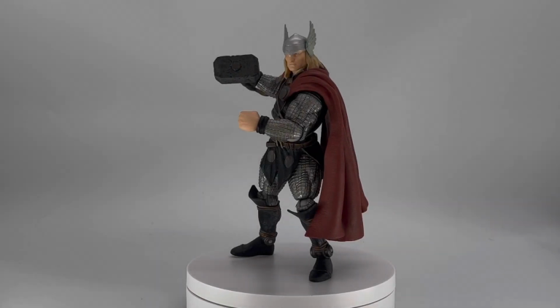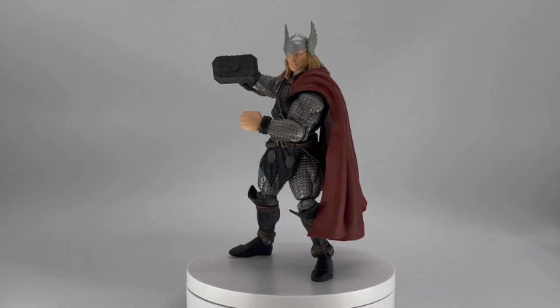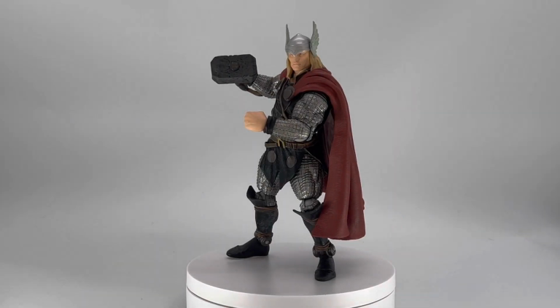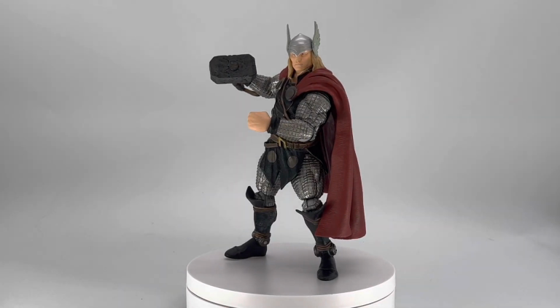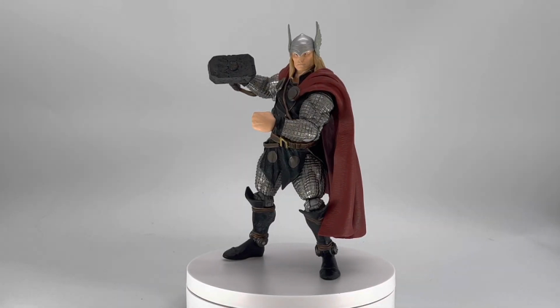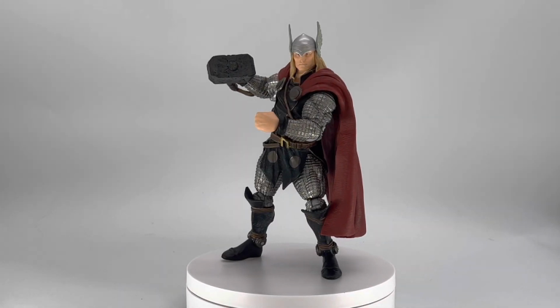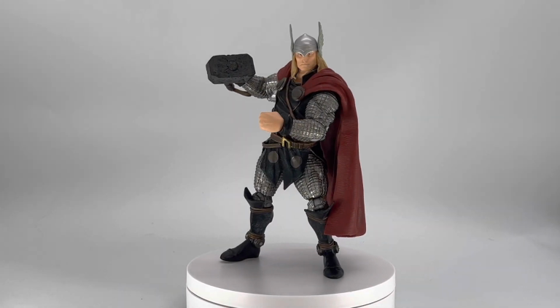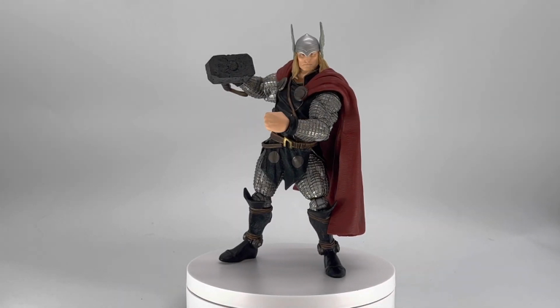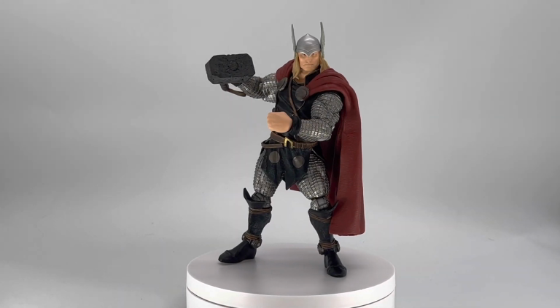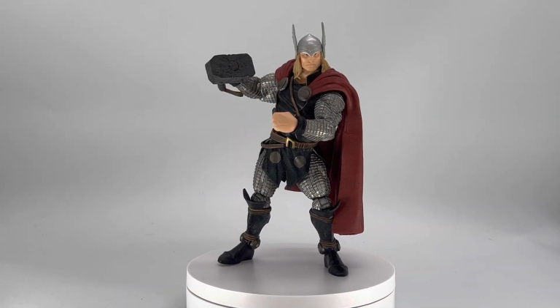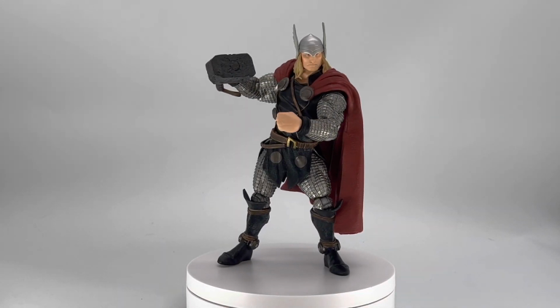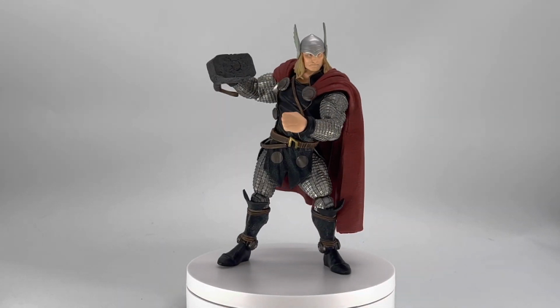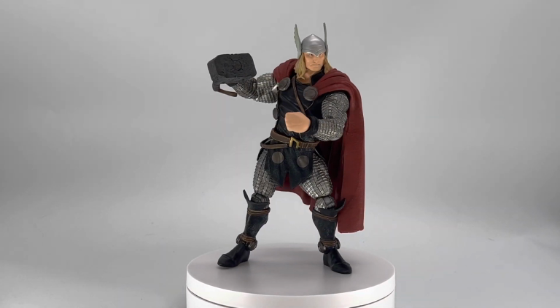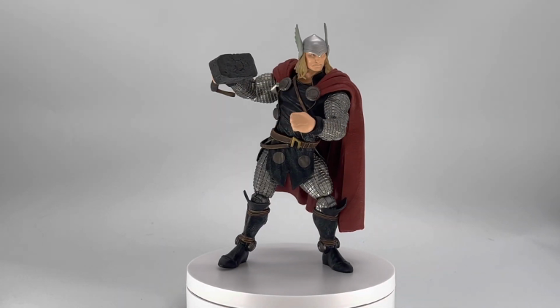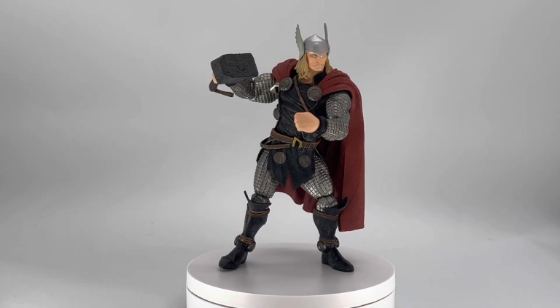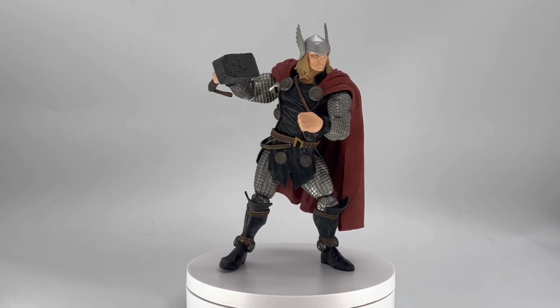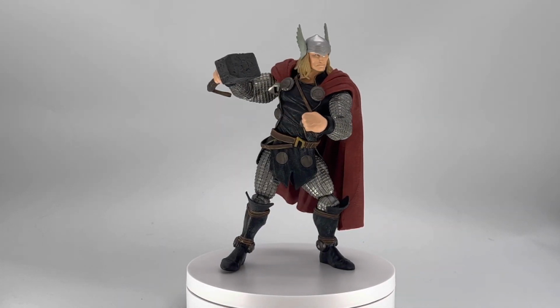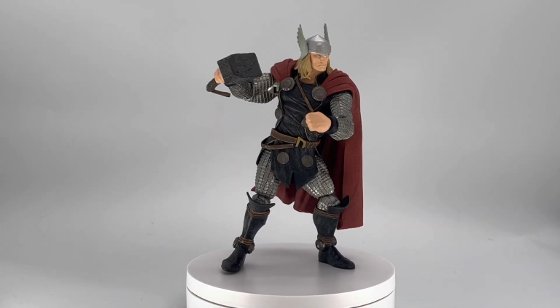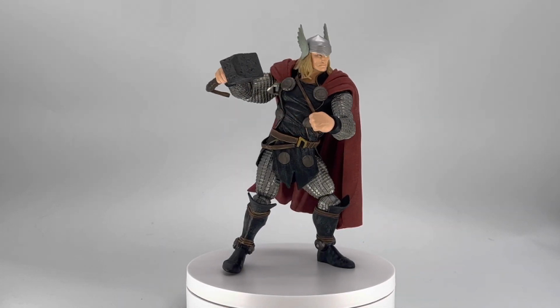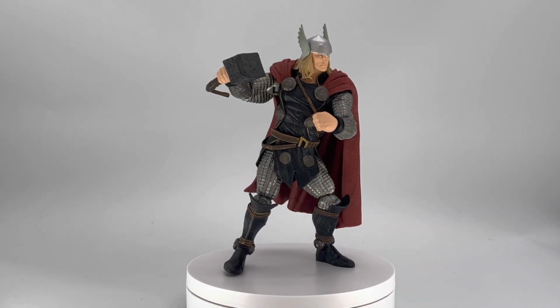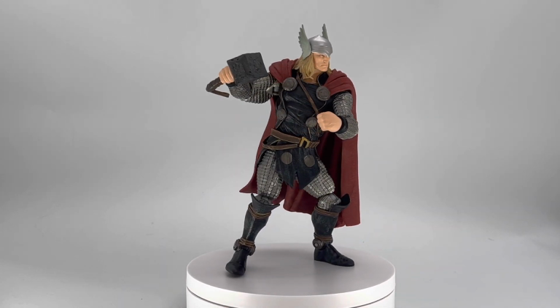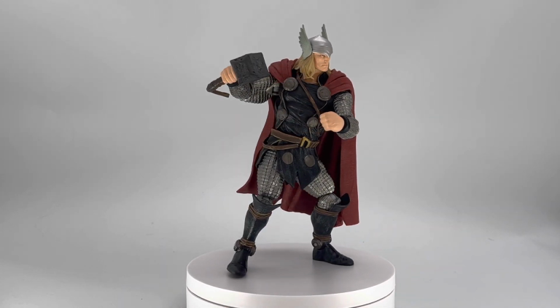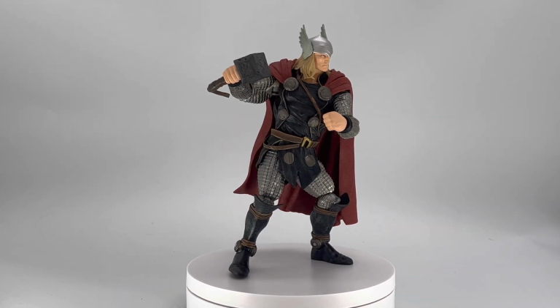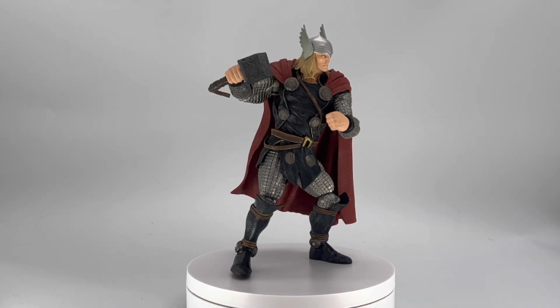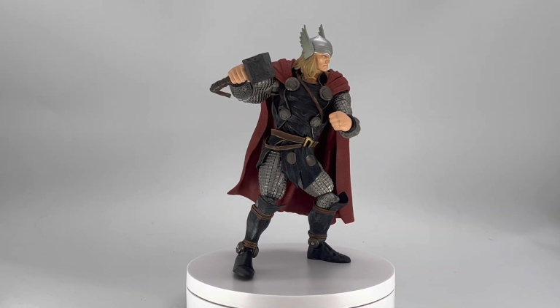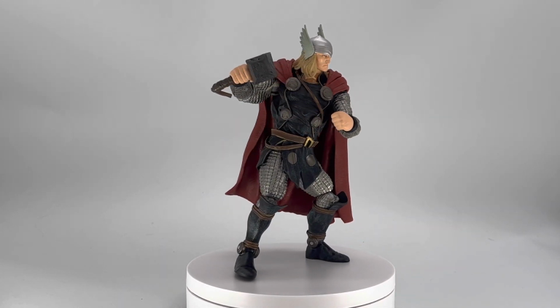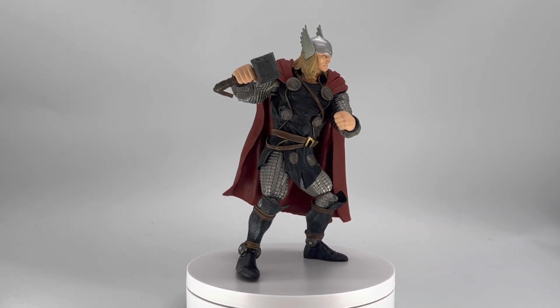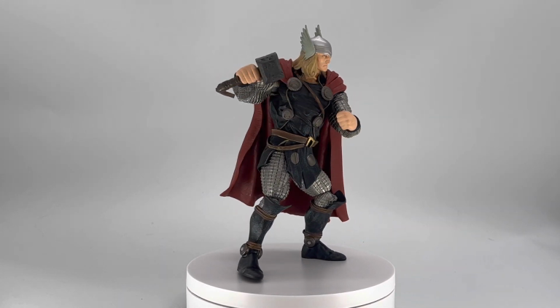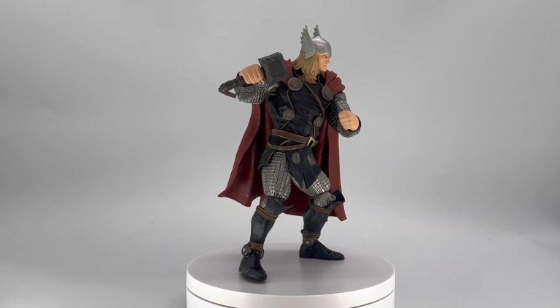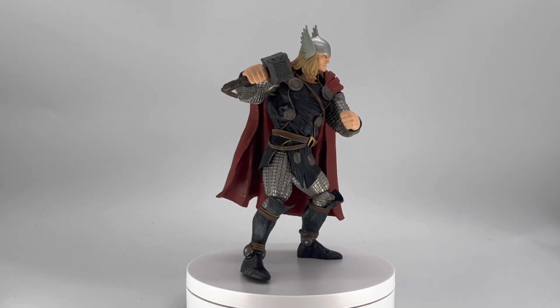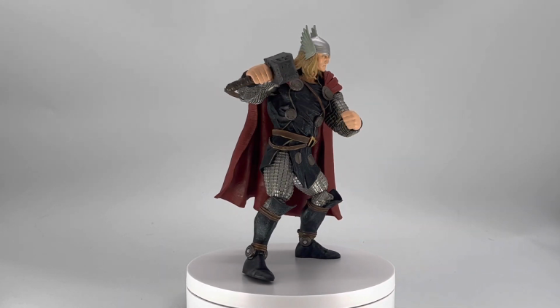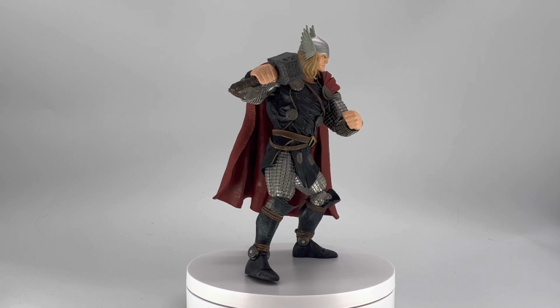Welcome back to the Cool Fierce Channel. I'm your host, Jesse the Batman, a.k.a. The Above Collector.